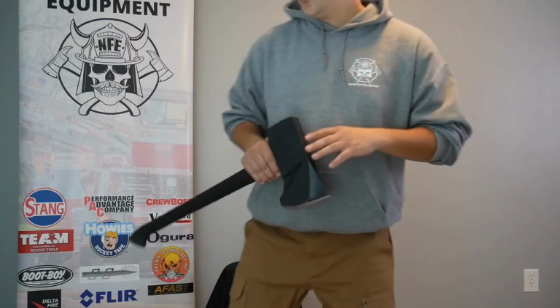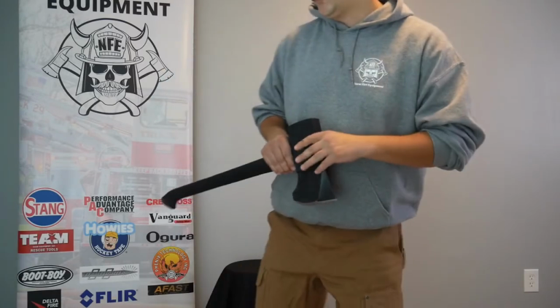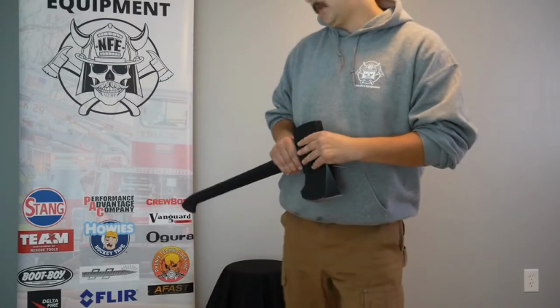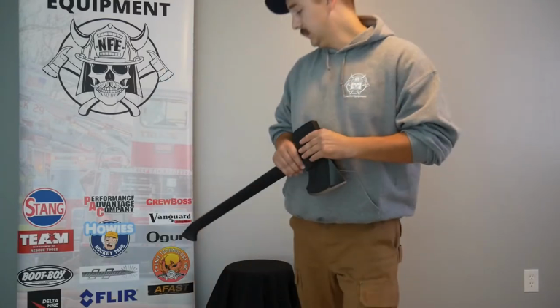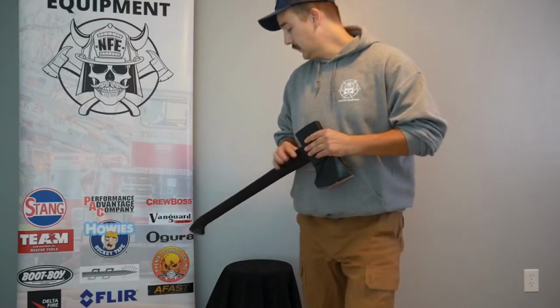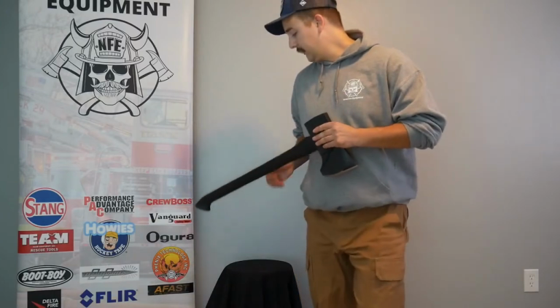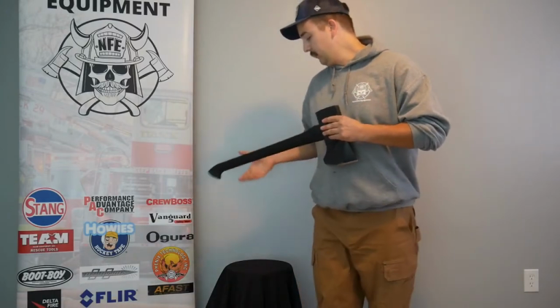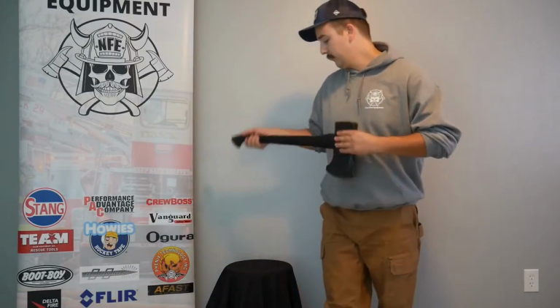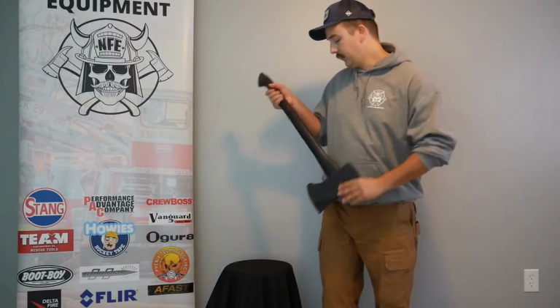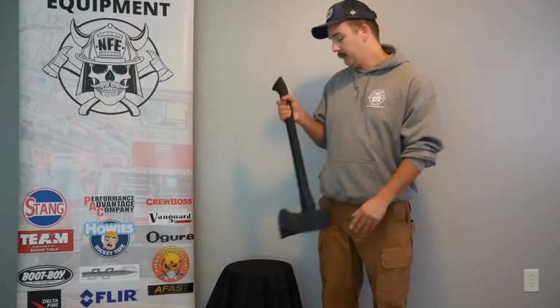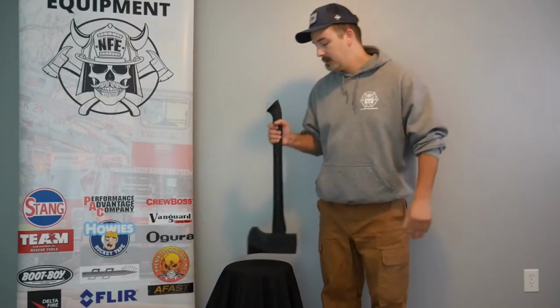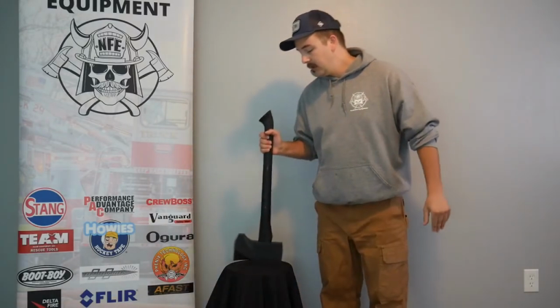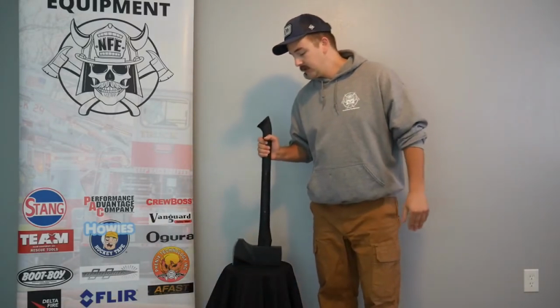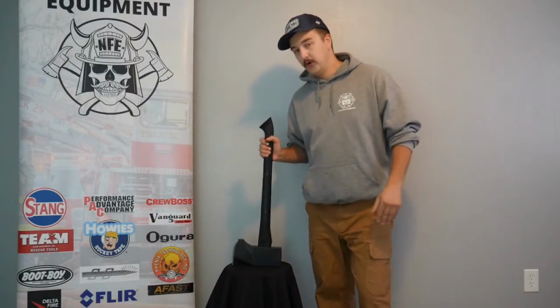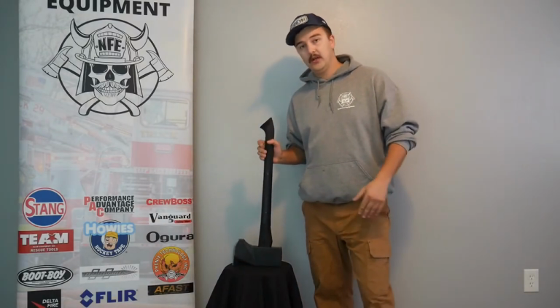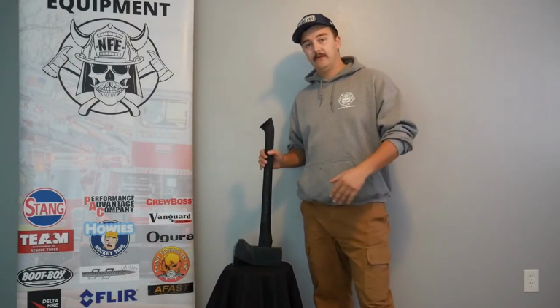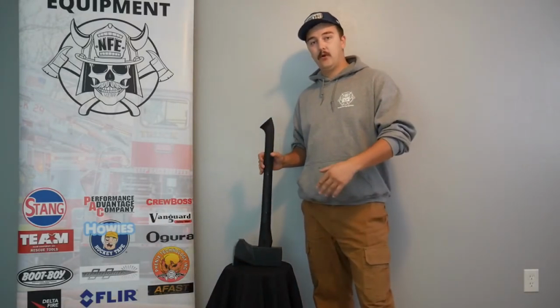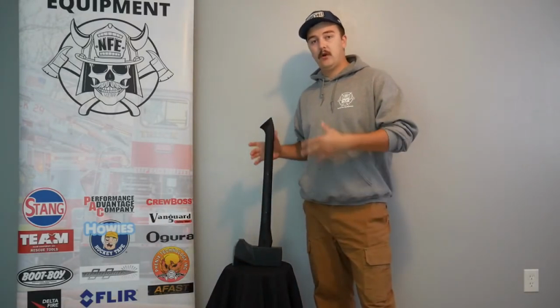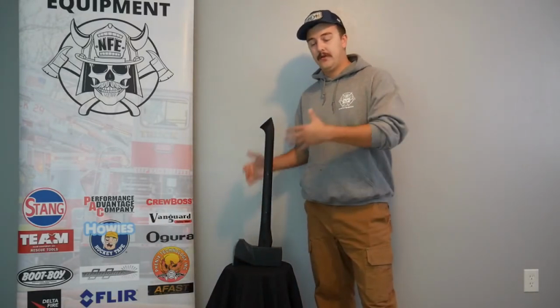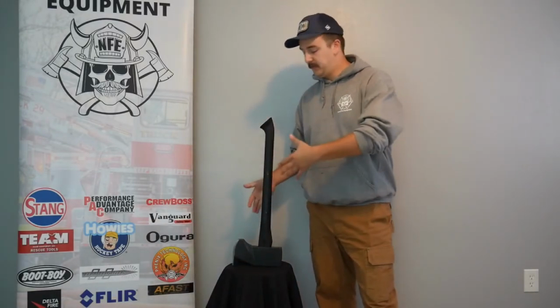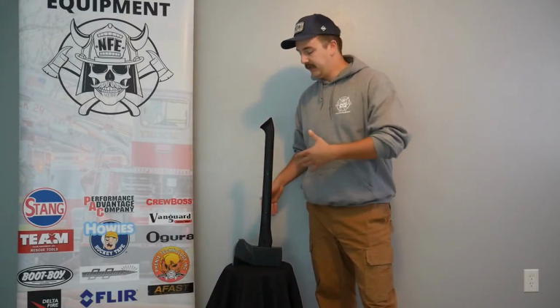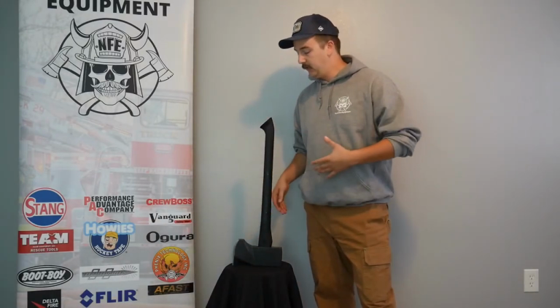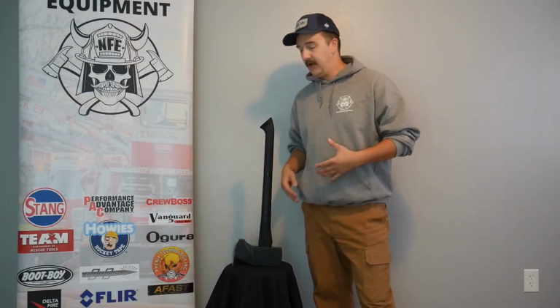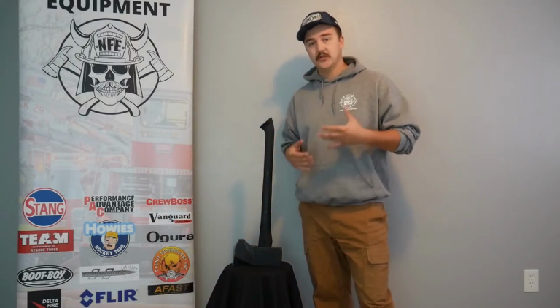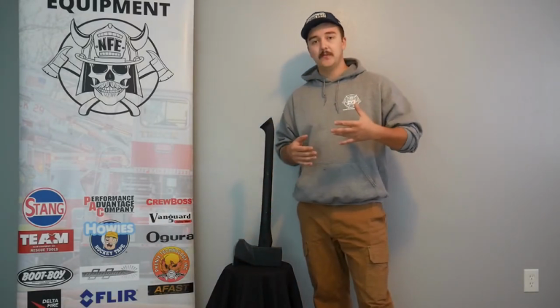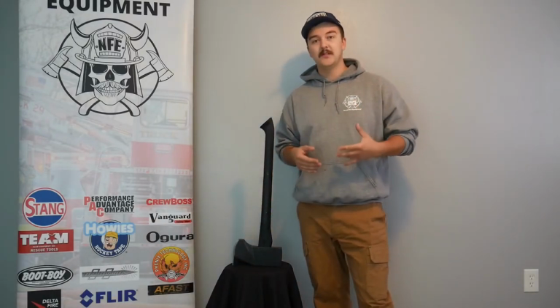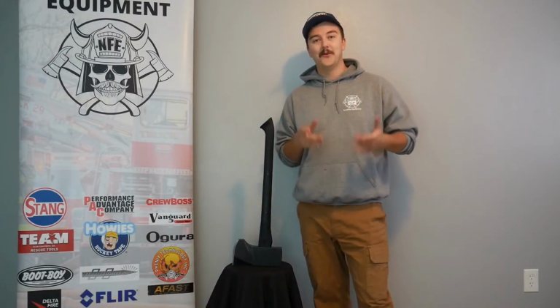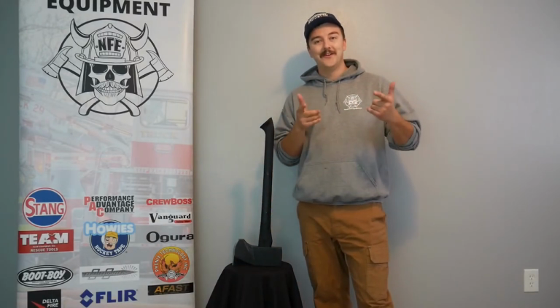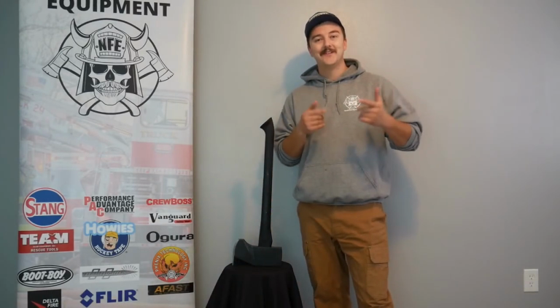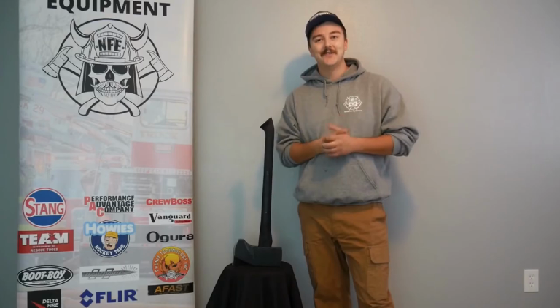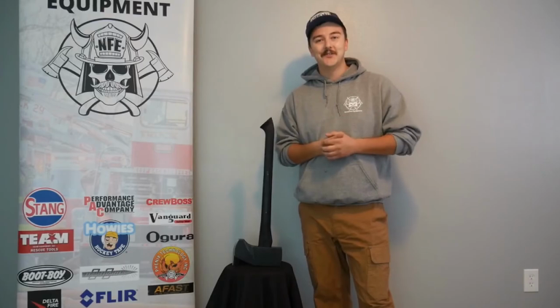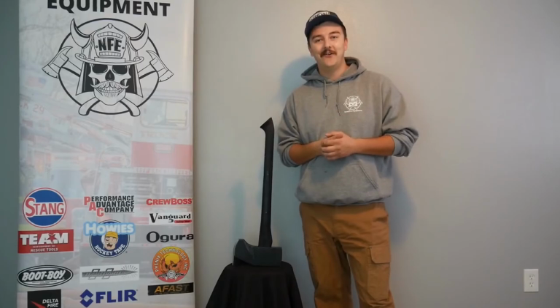We keep these in stock here in North Dakota, so if you're looking for this particular axe or something similar, give us a shout!